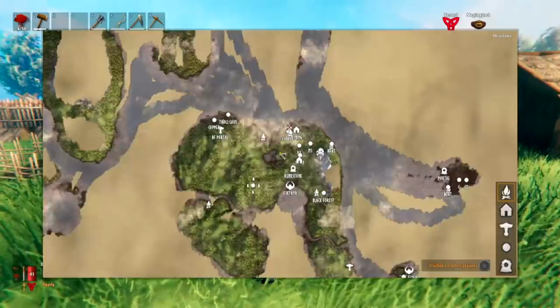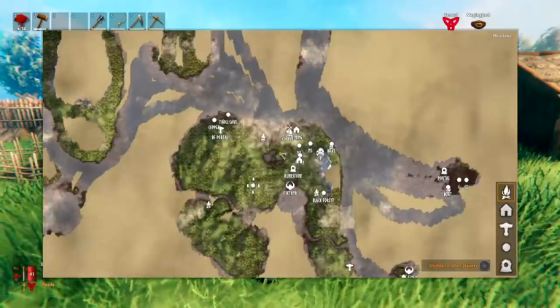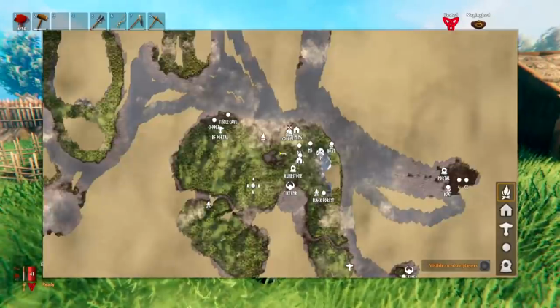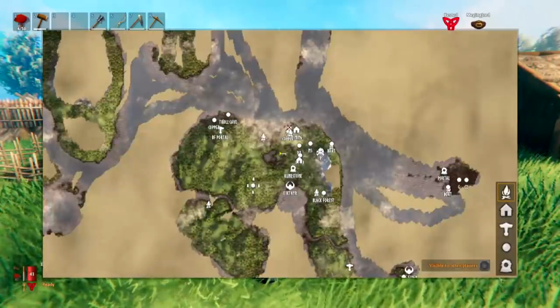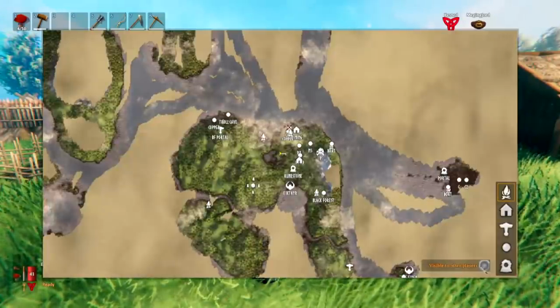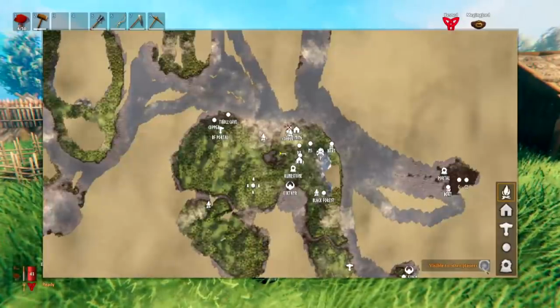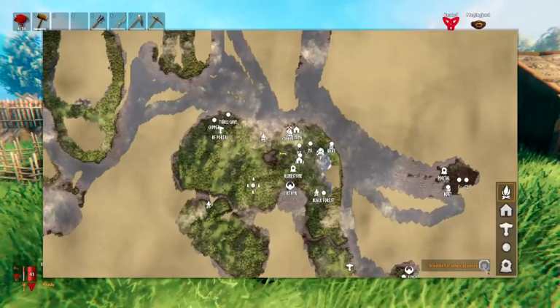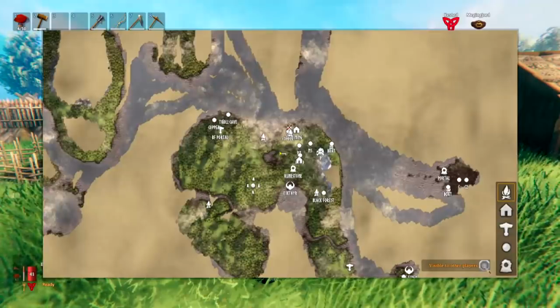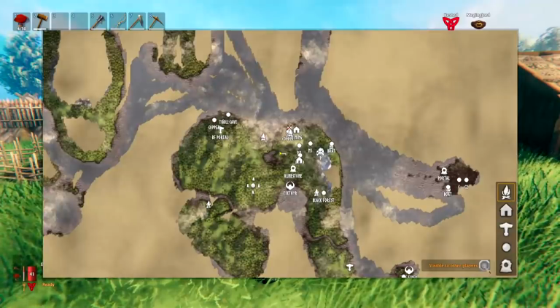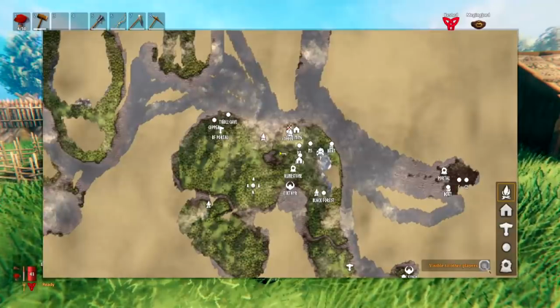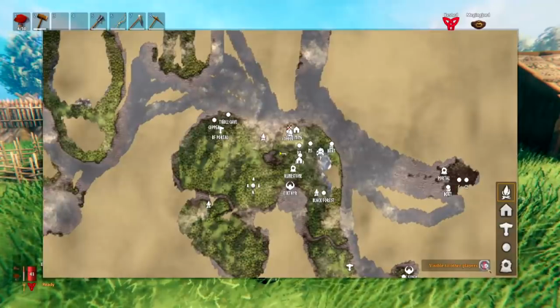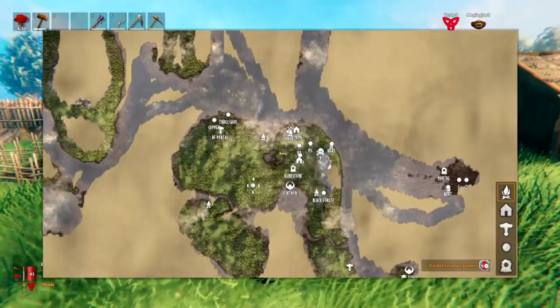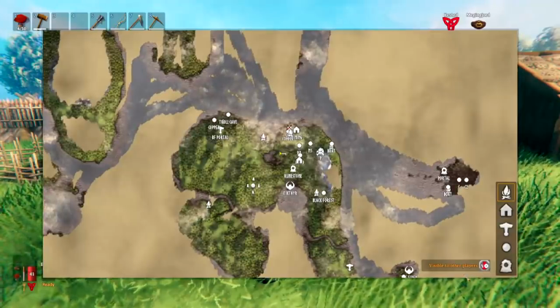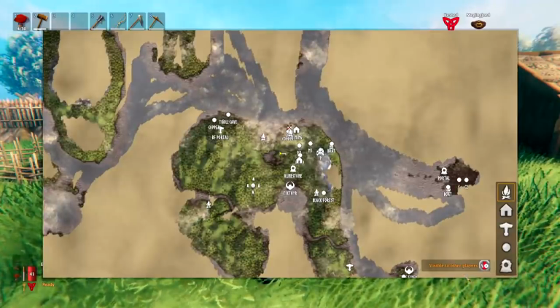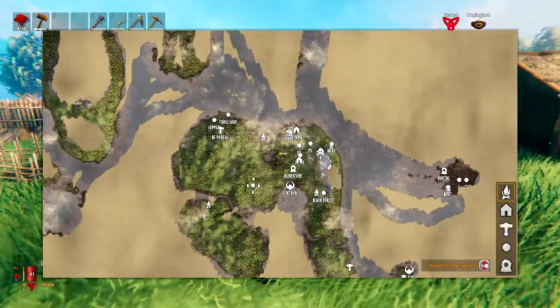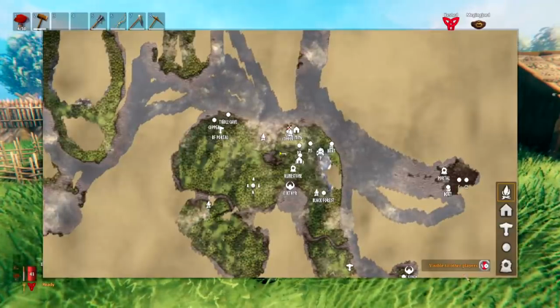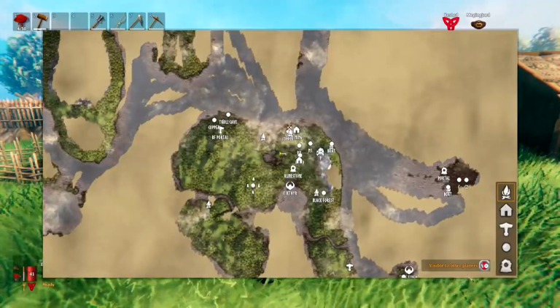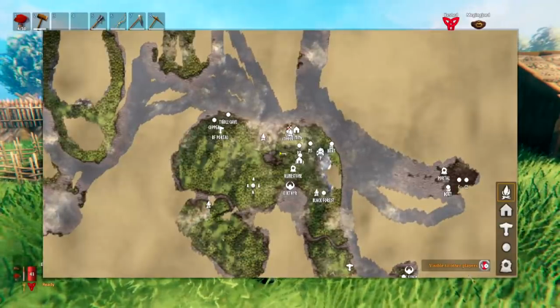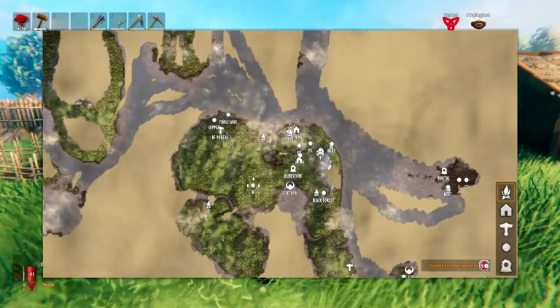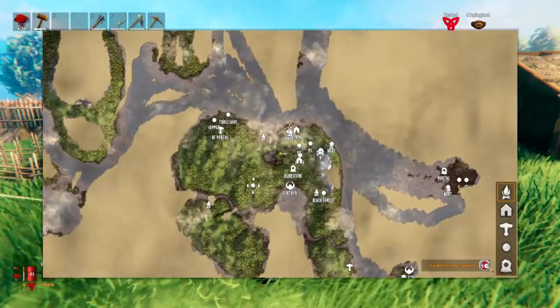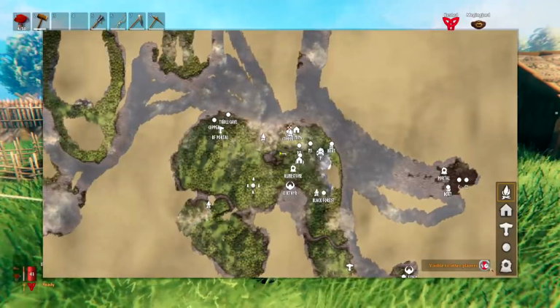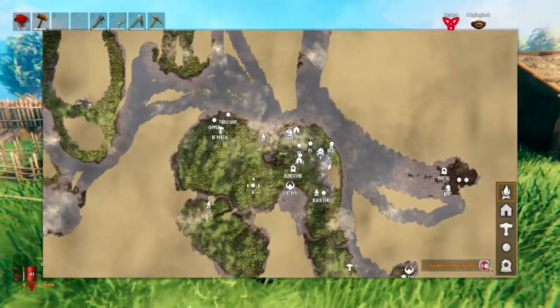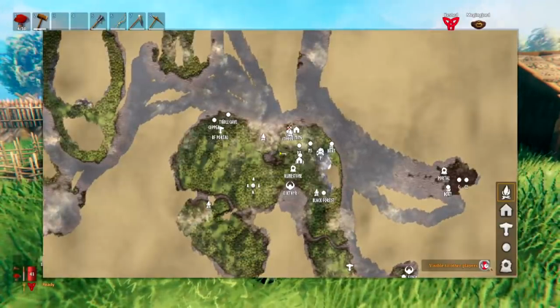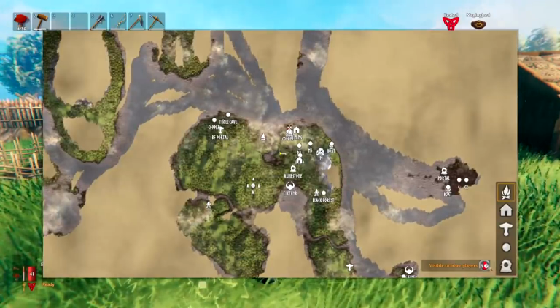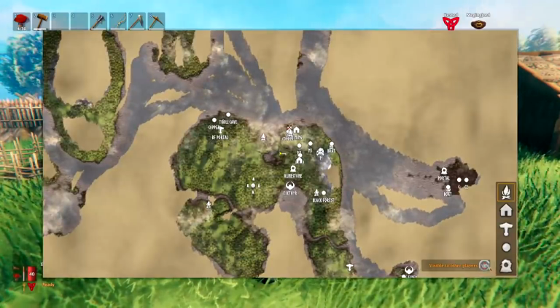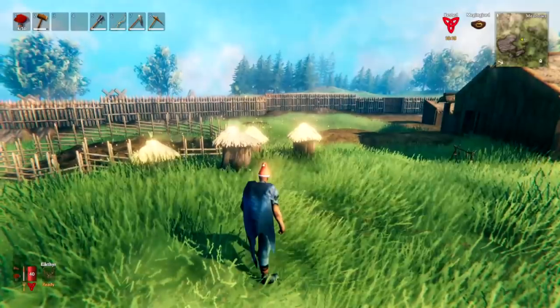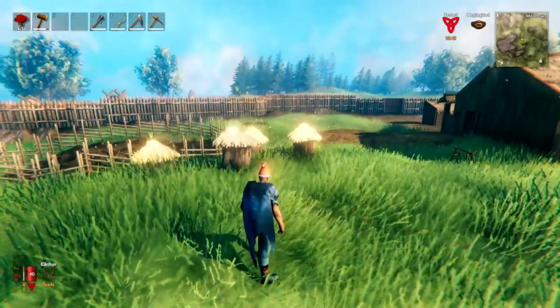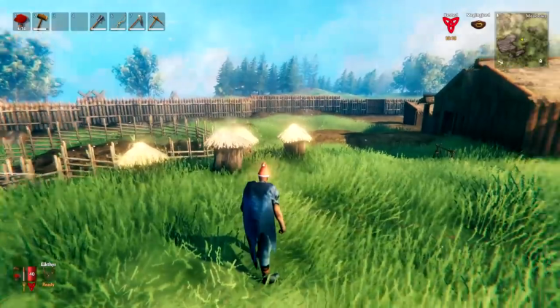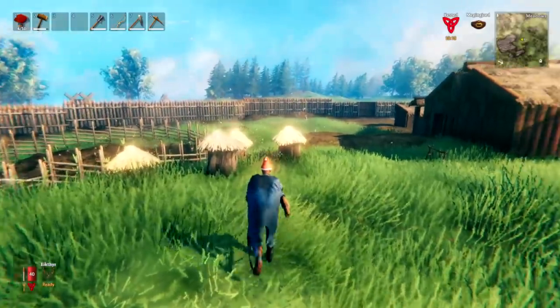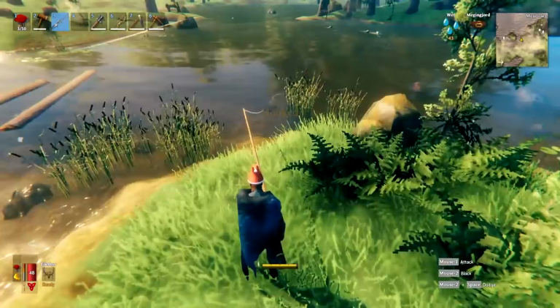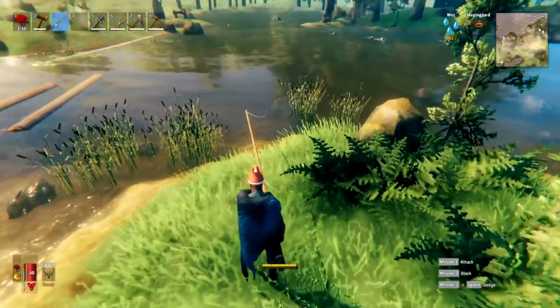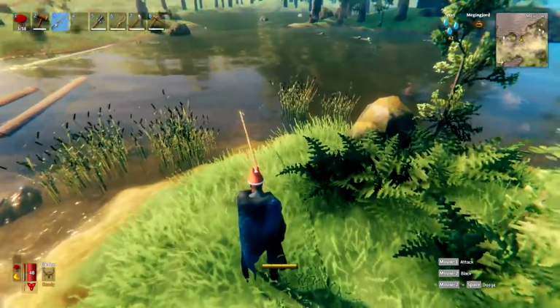When playing multiplayer, it can be a good idea to open up your map and select 'Visible to other players' in the bottom right. When this is checked, other players will be able to see your location on the map.